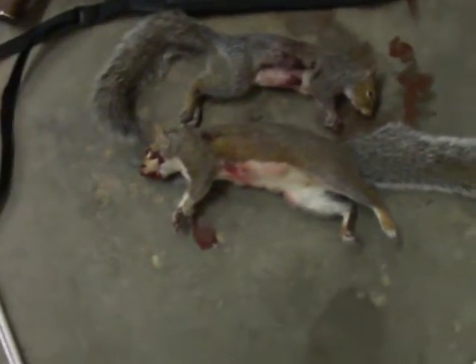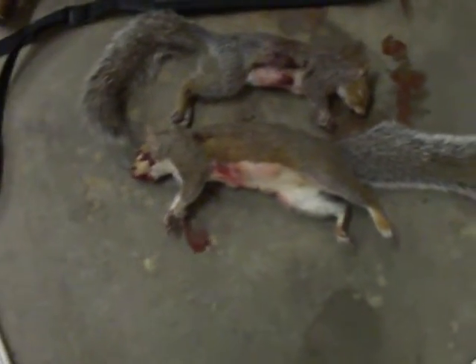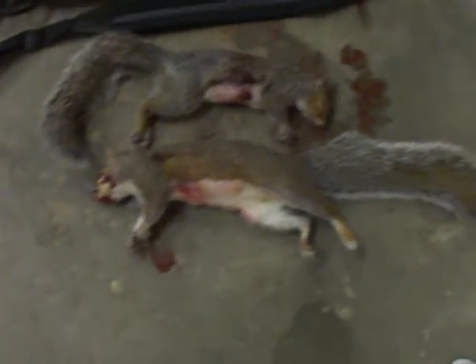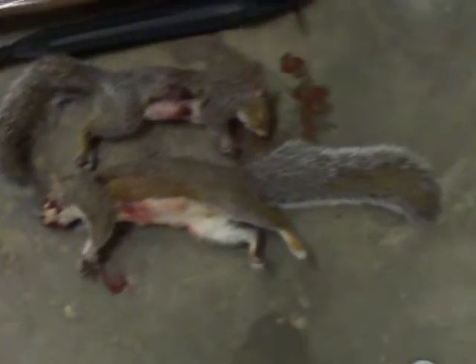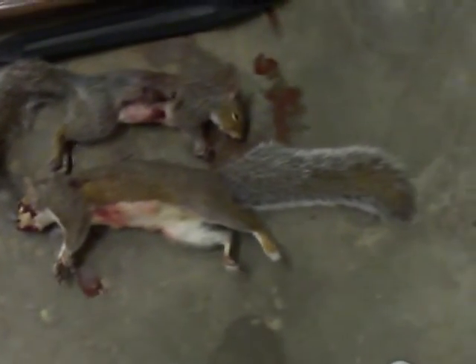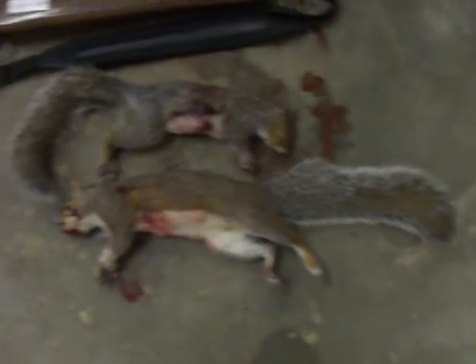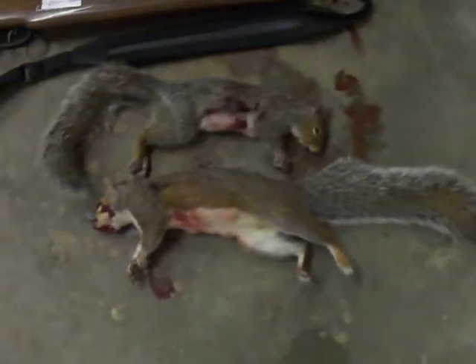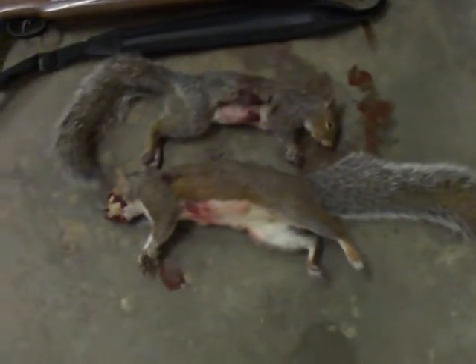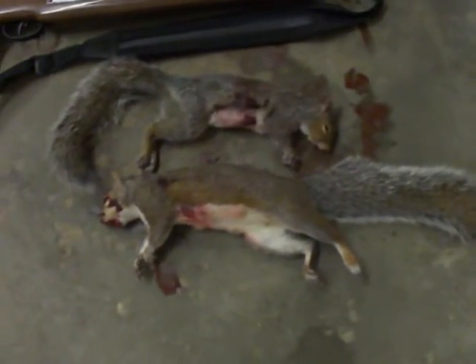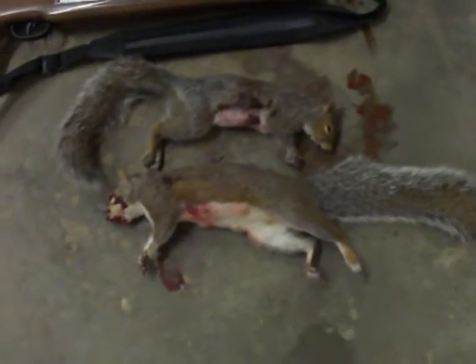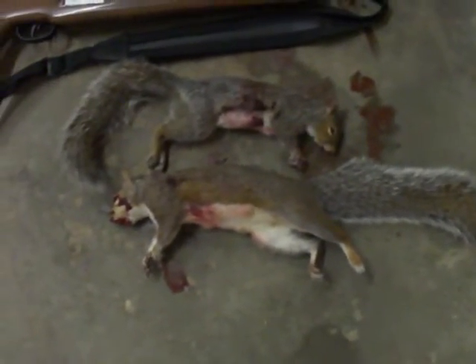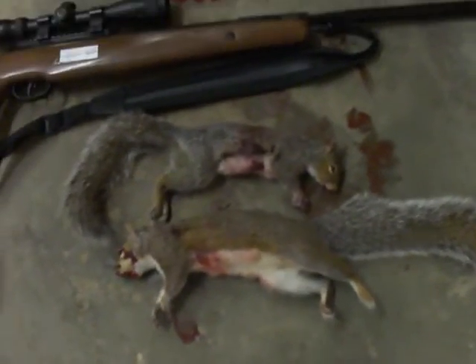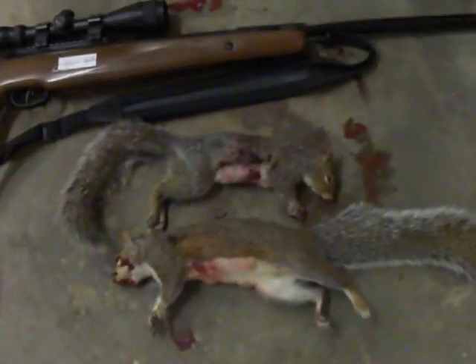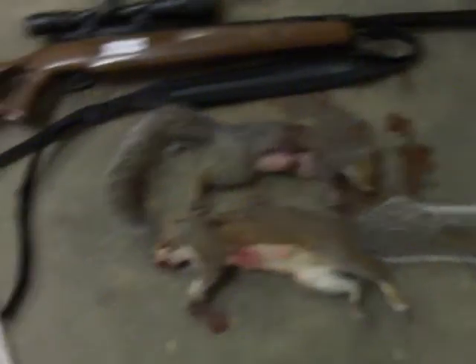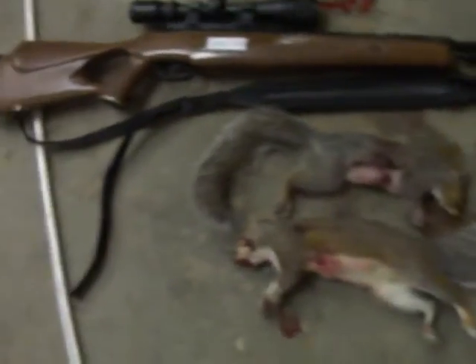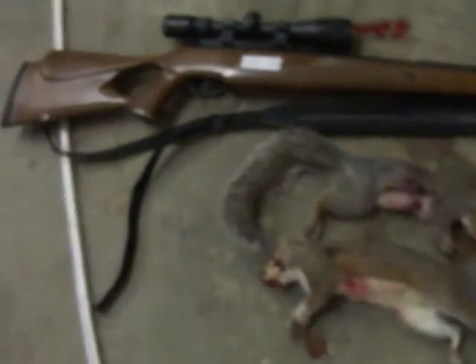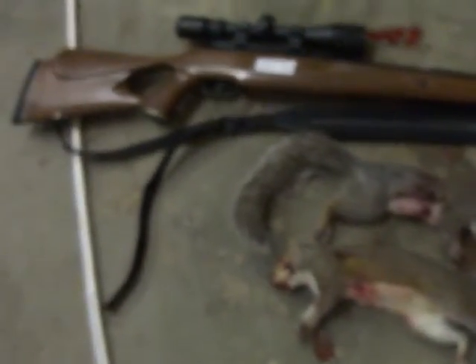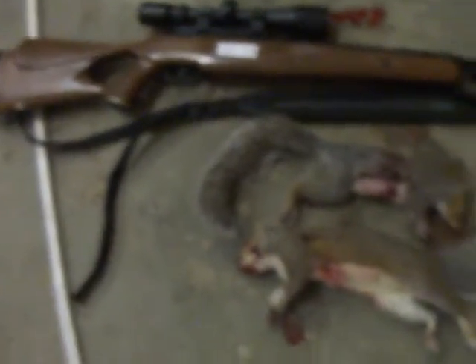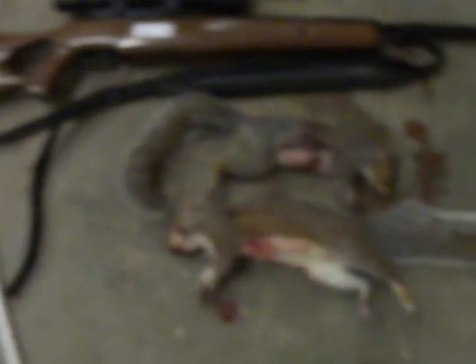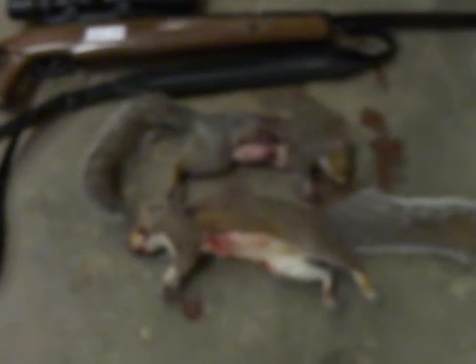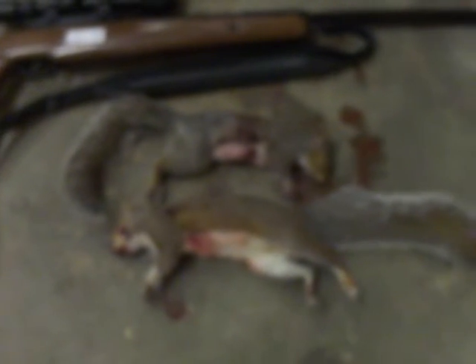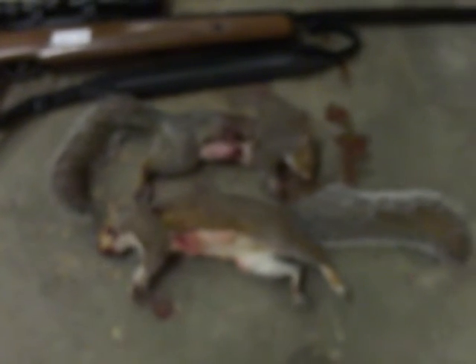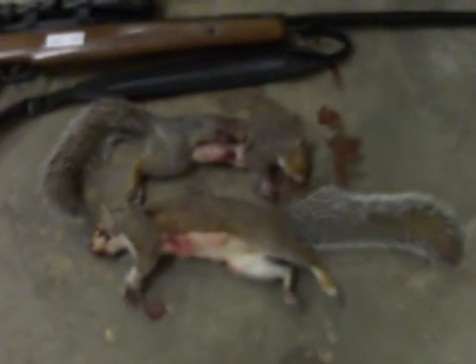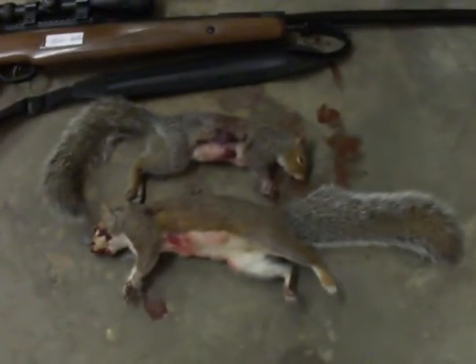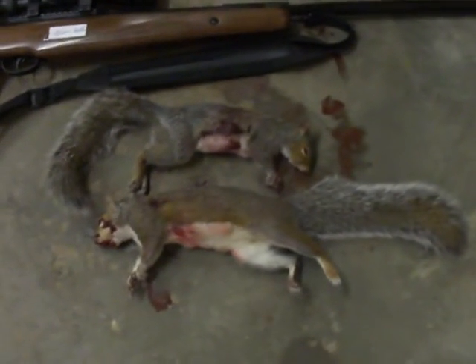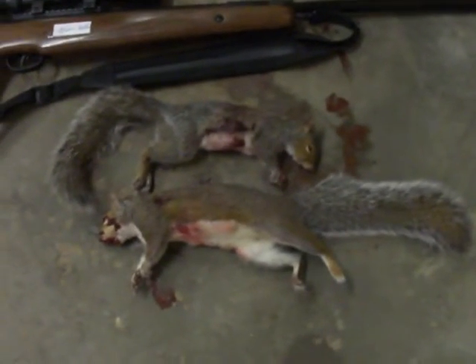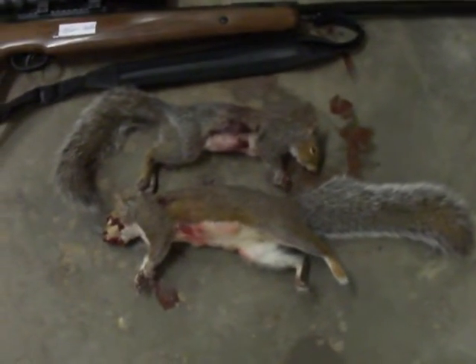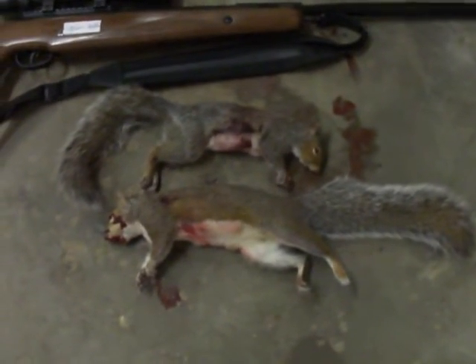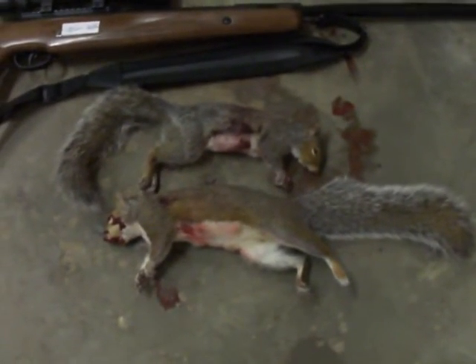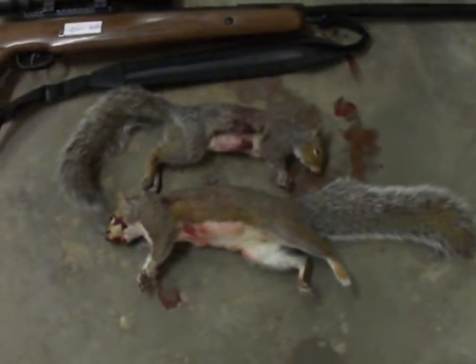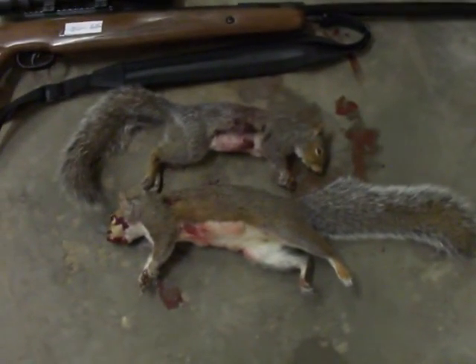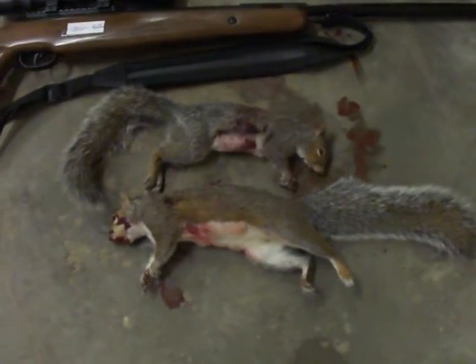I'm going to be keeping the pelts and the meat off these. I guess that's it. Alright, see you later guys.